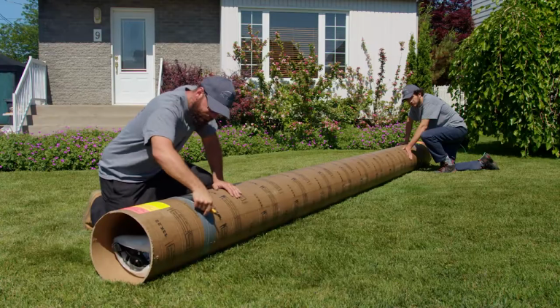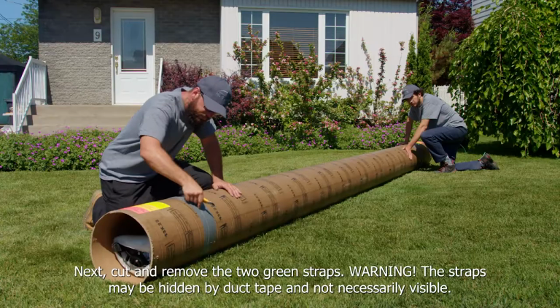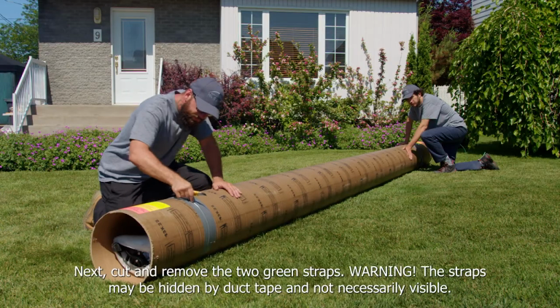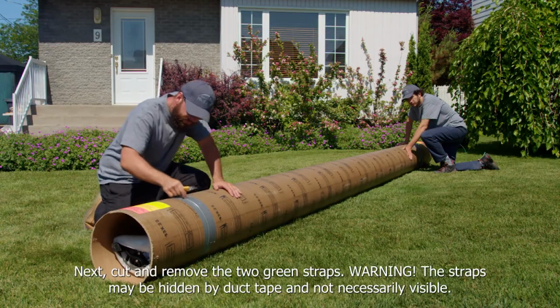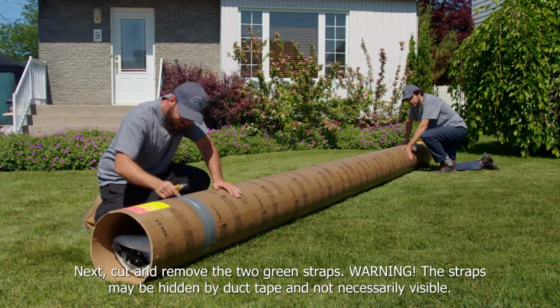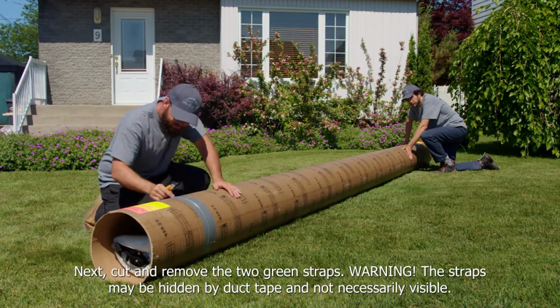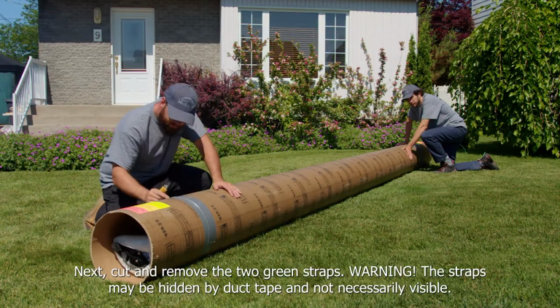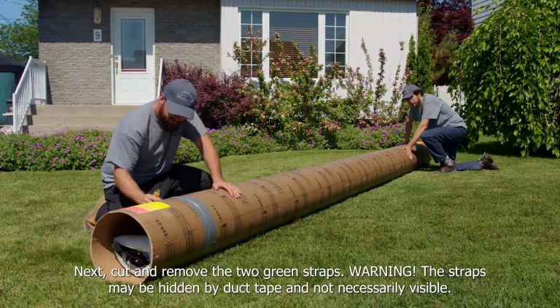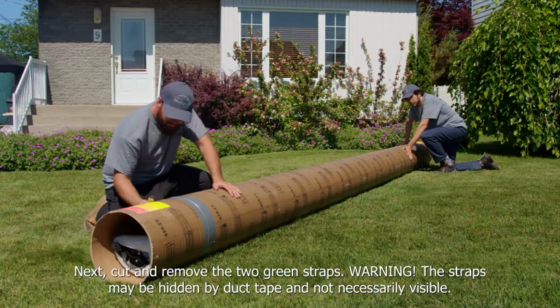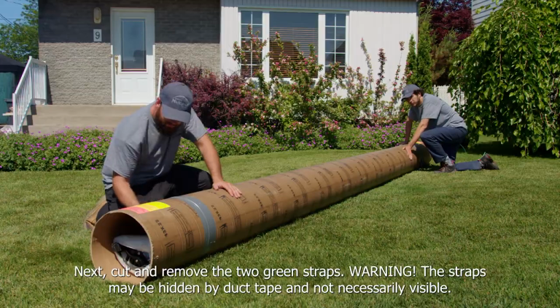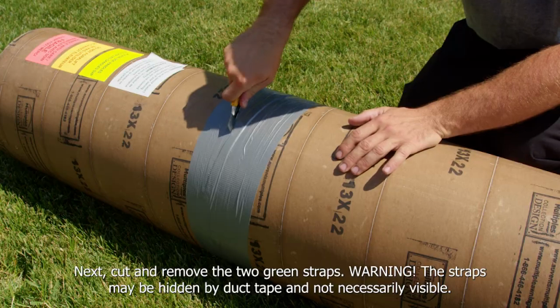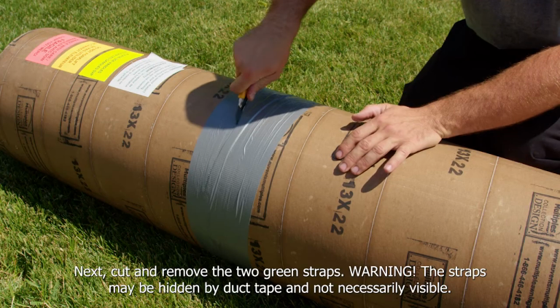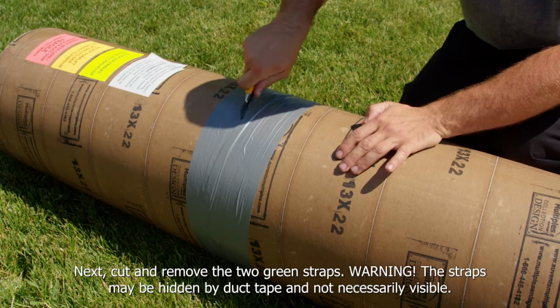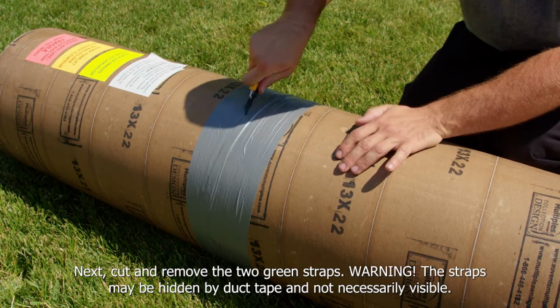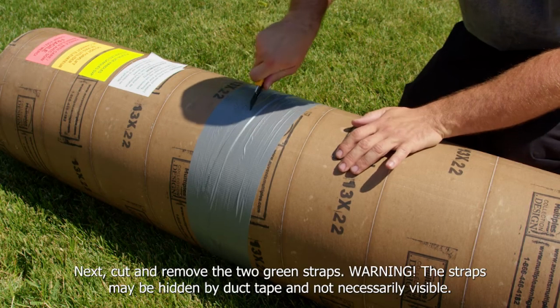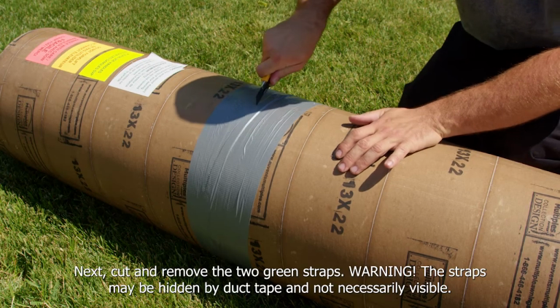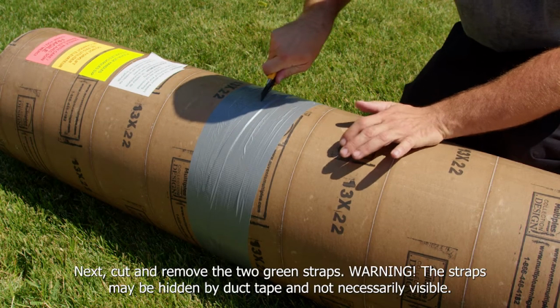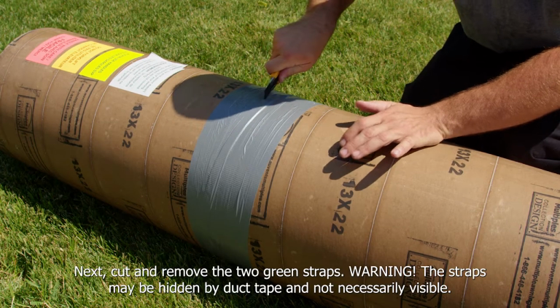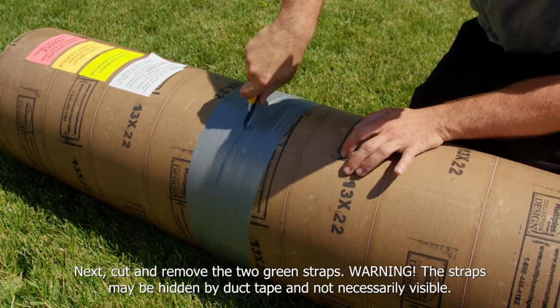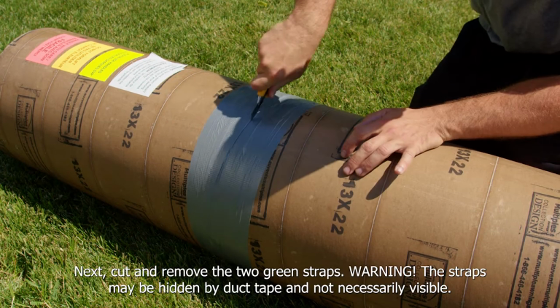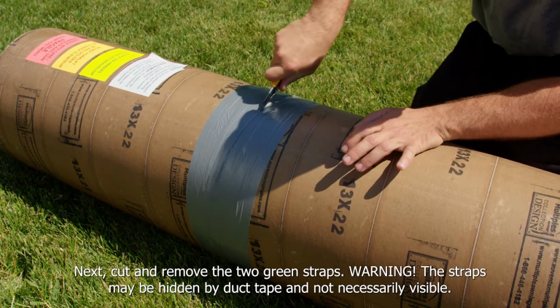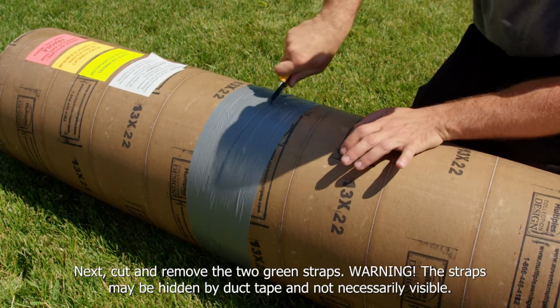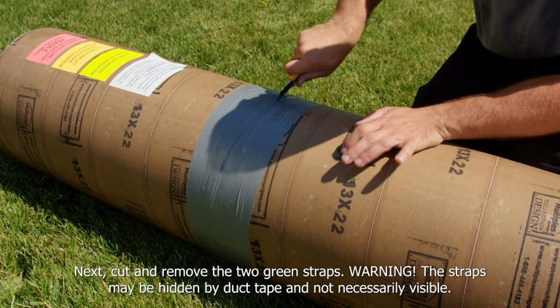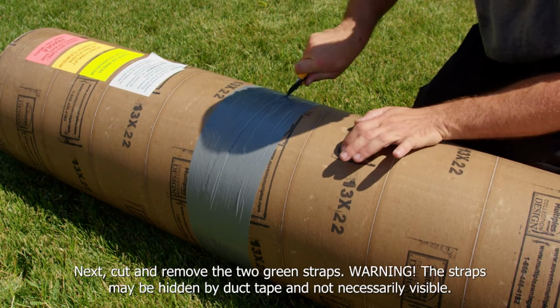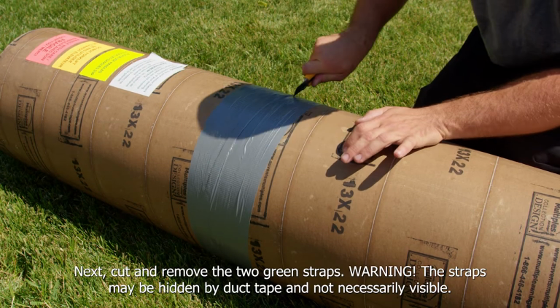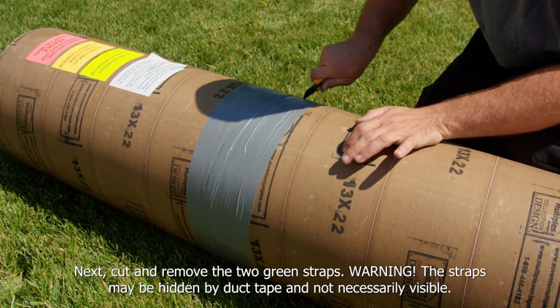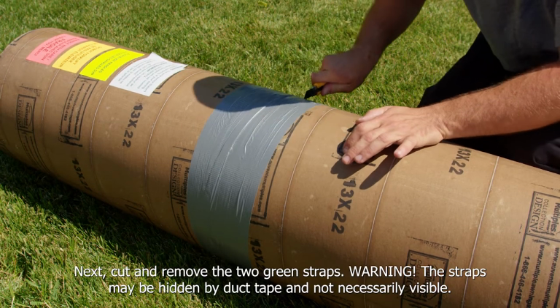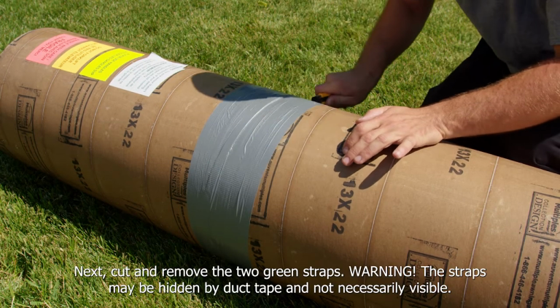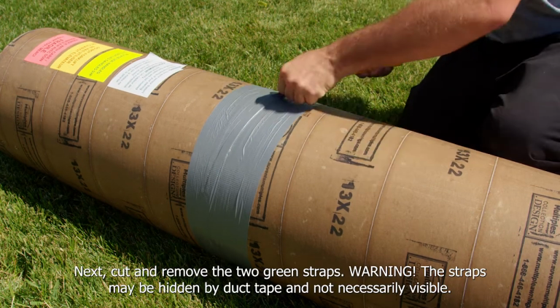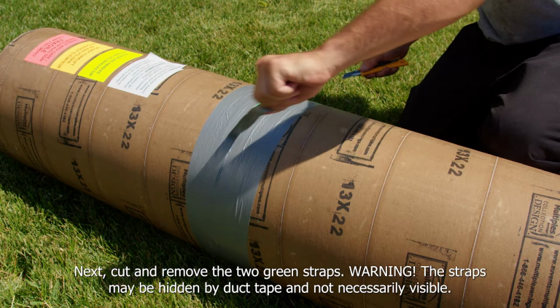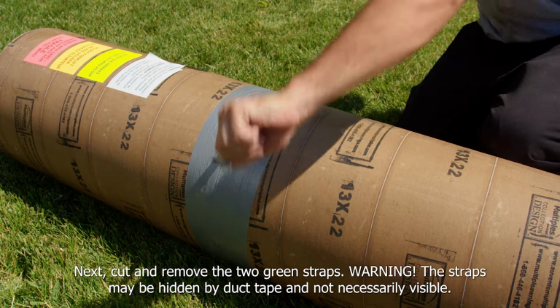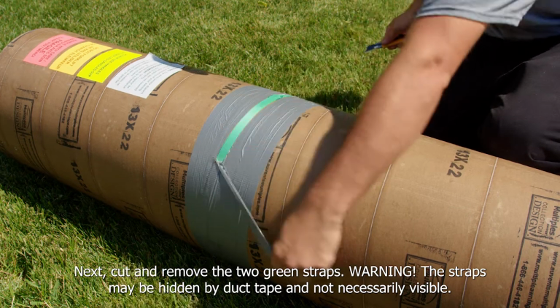Next, cut and remove the two green straps. Warning: the straps may be hidden by duct tape and not necessarily visible.